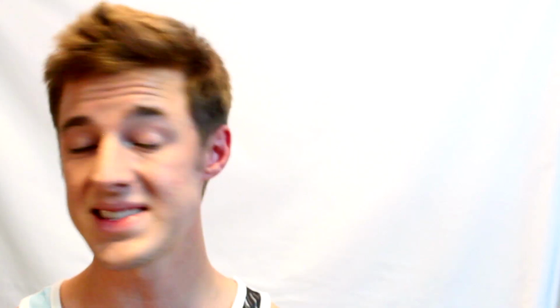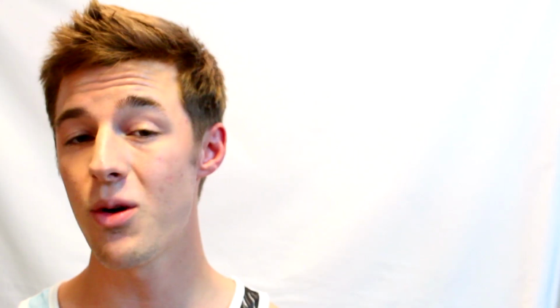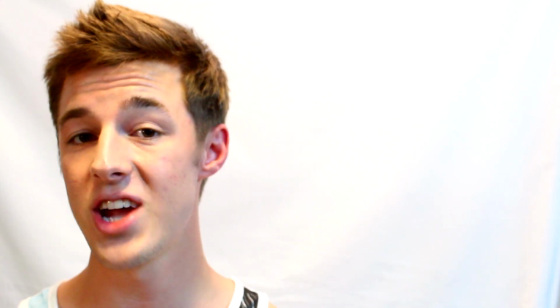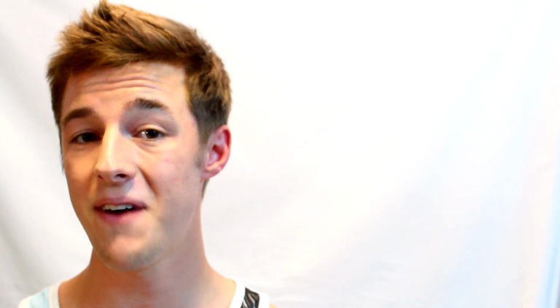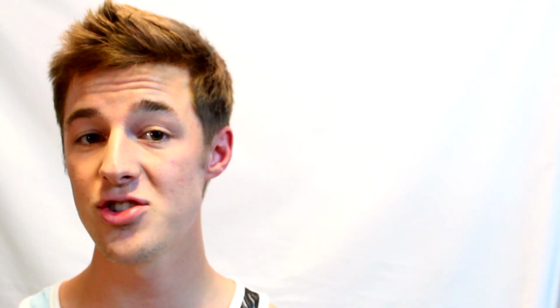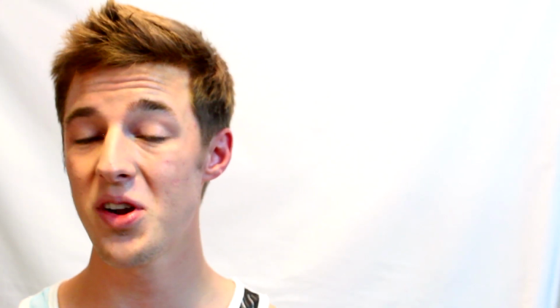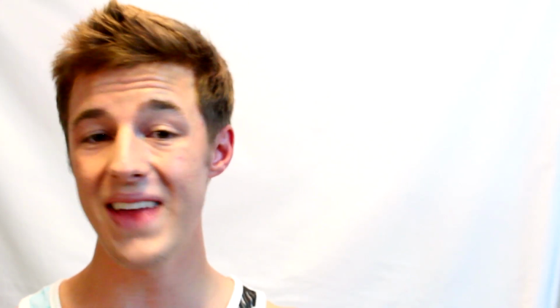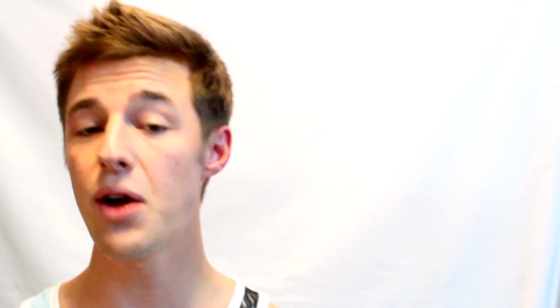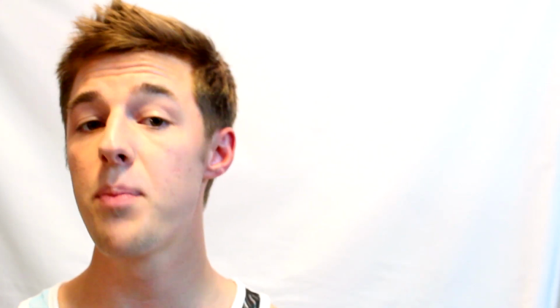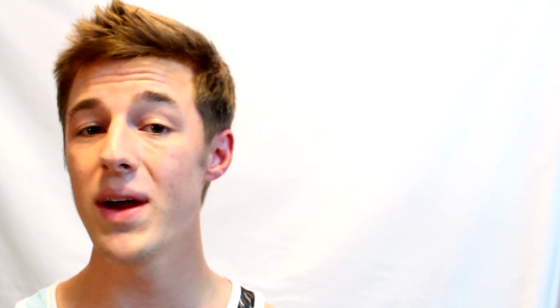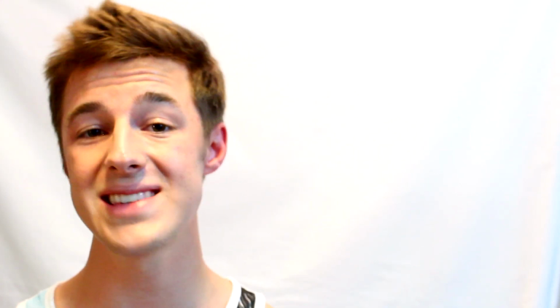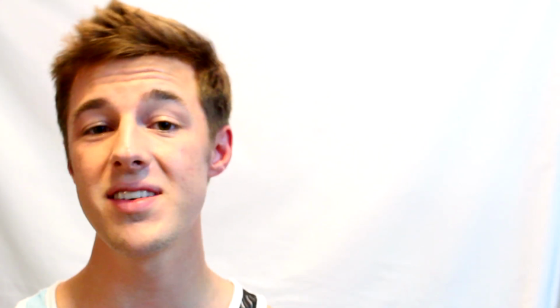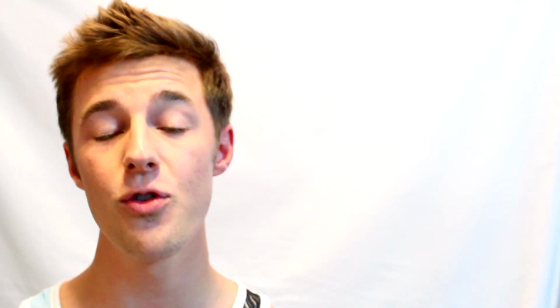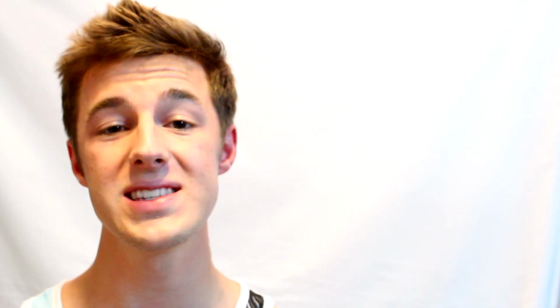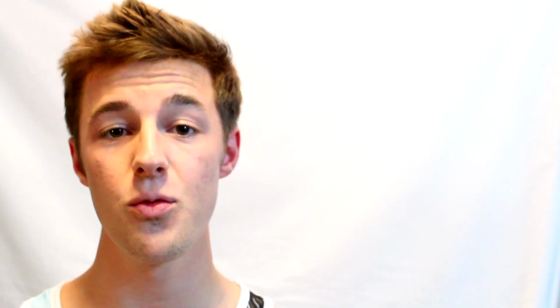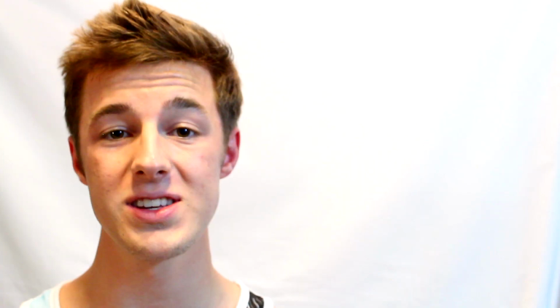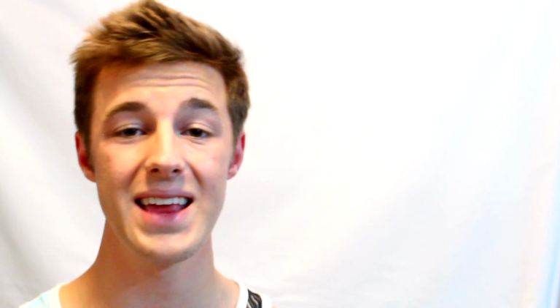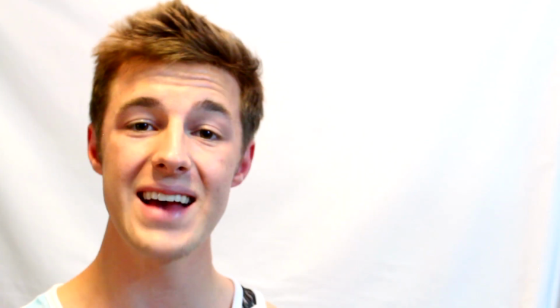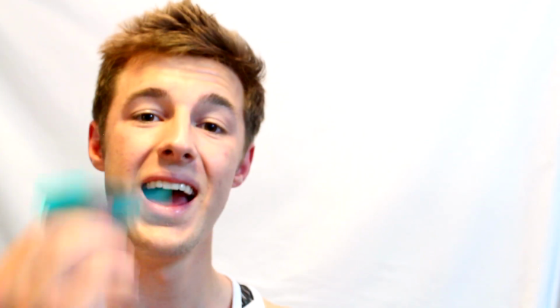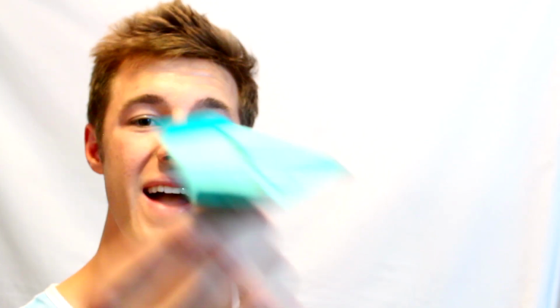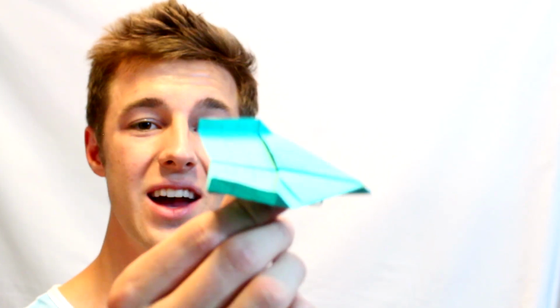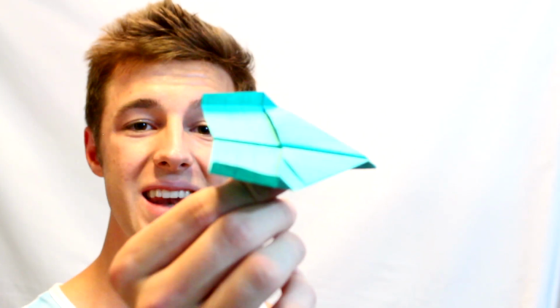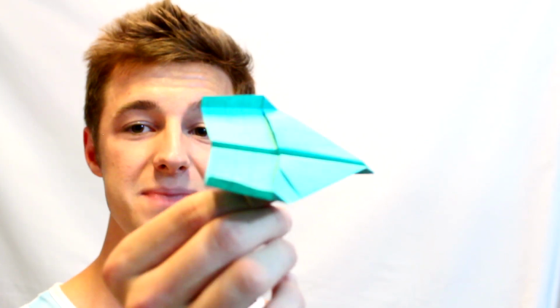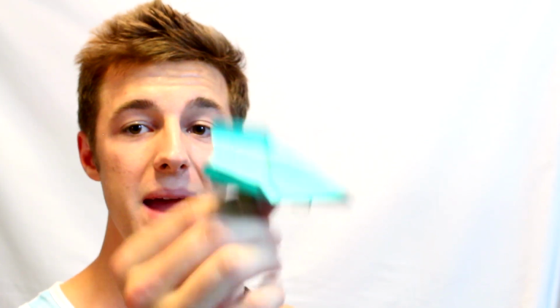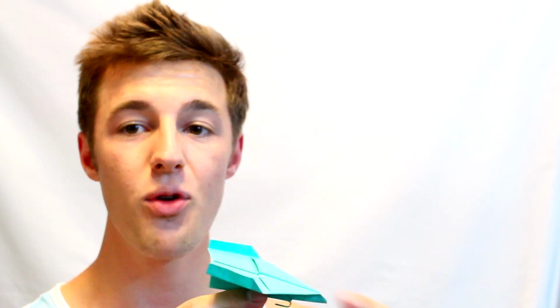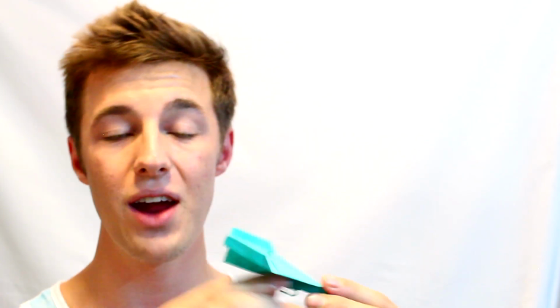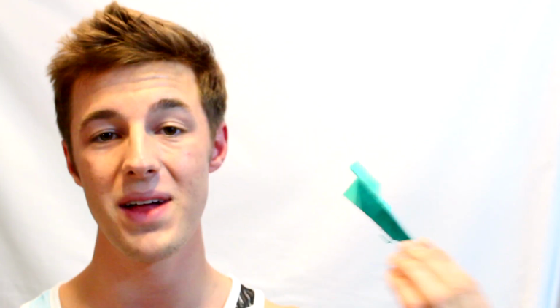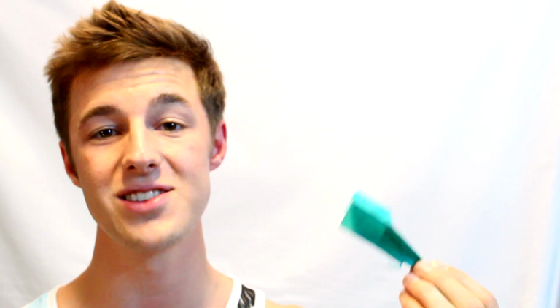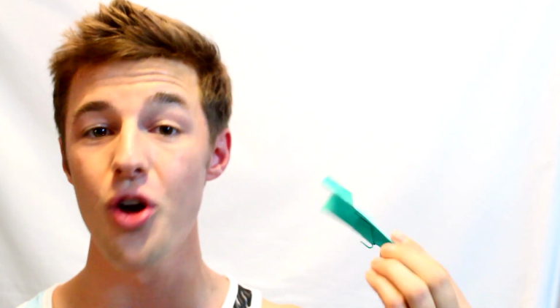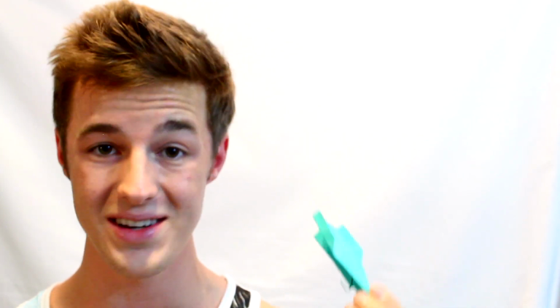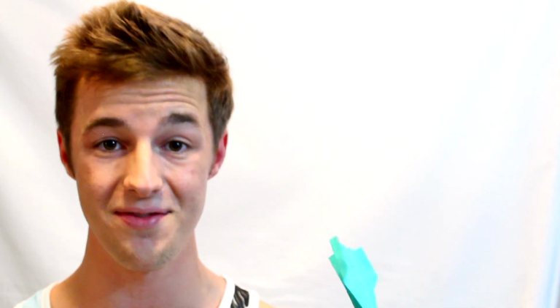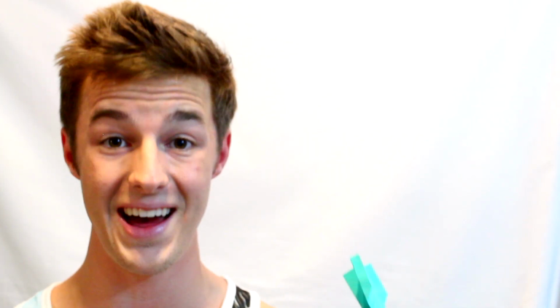That's how our jet fighters work, that's how our Boeing 747 works, and yes, that's how today's paper airplanes are going to fly.